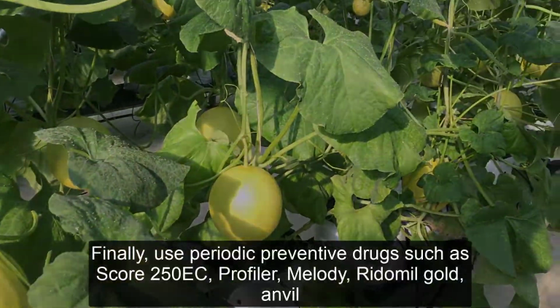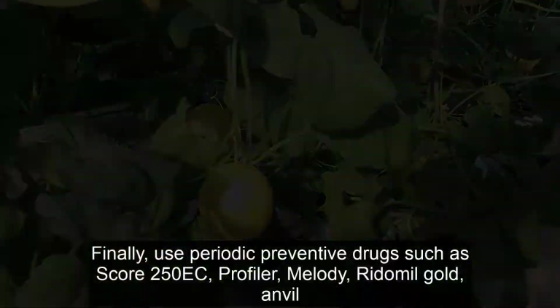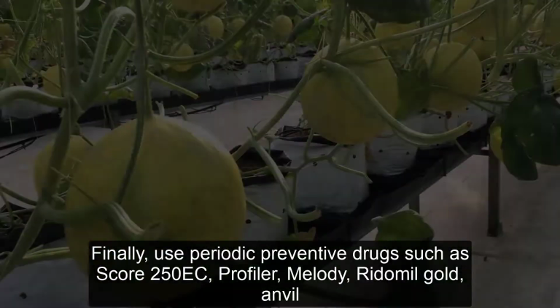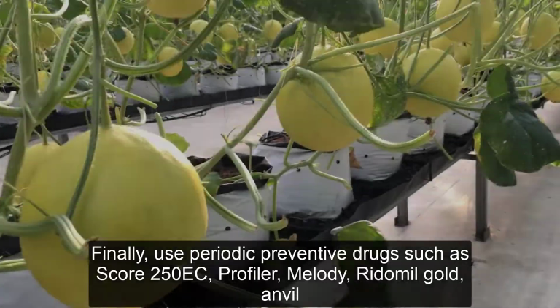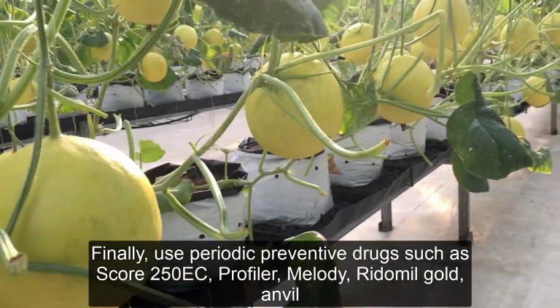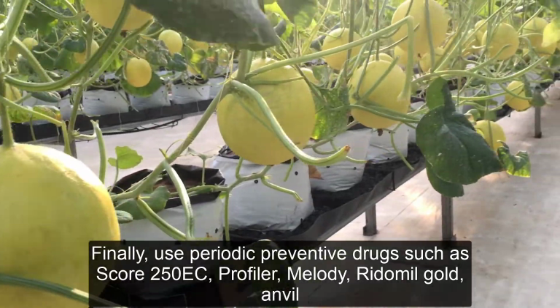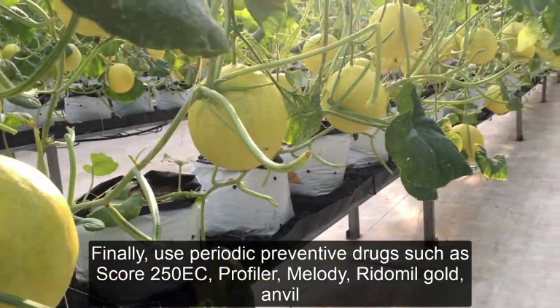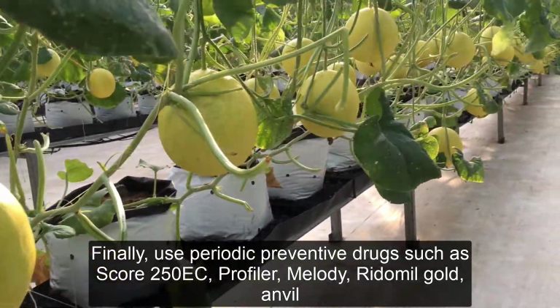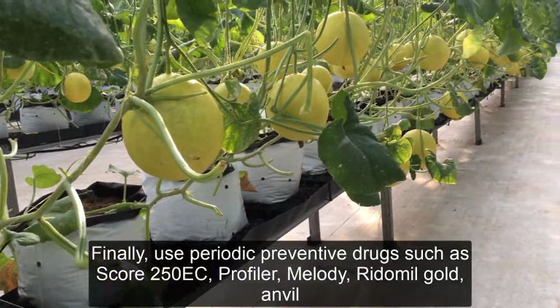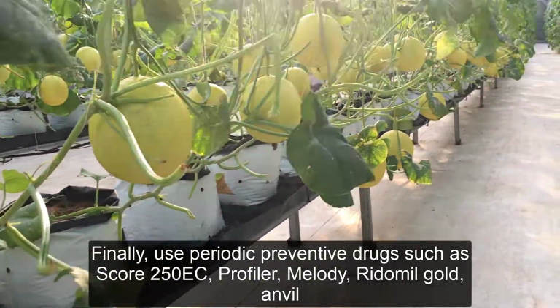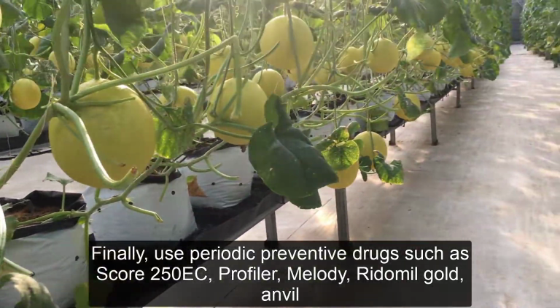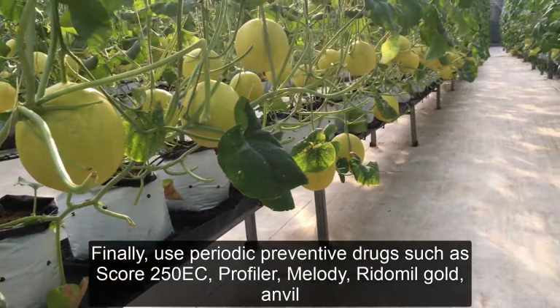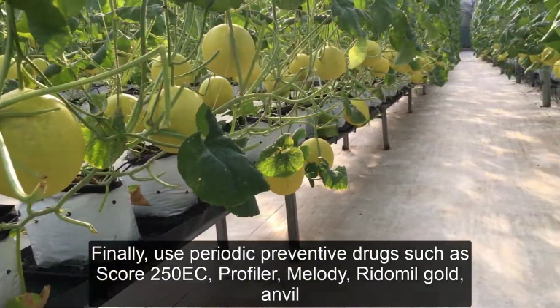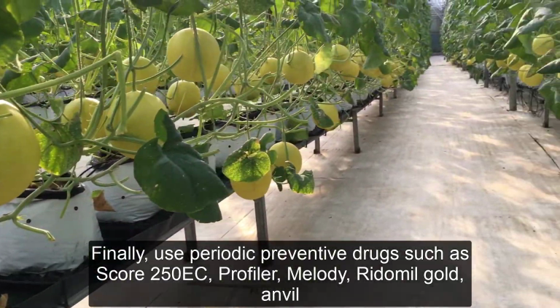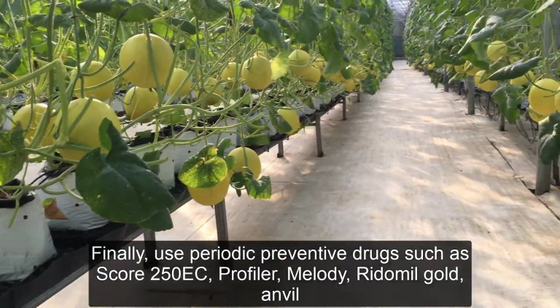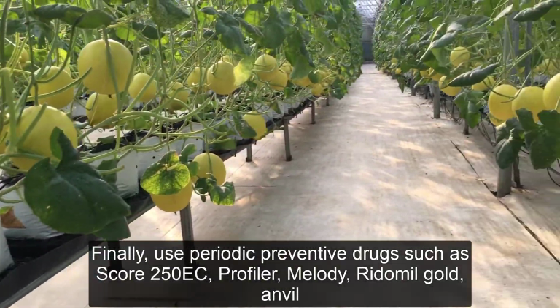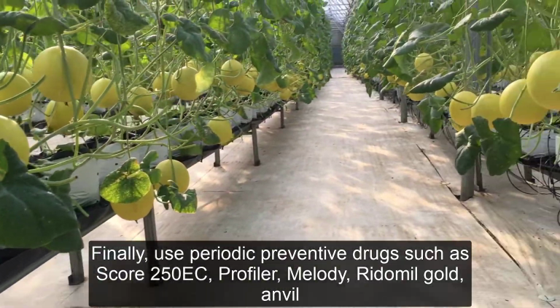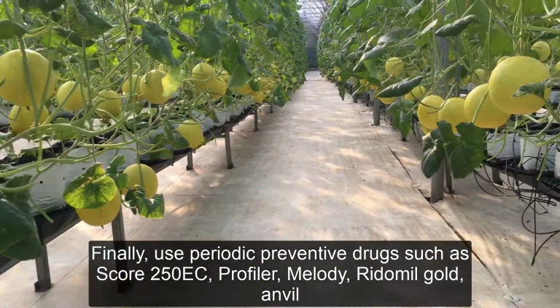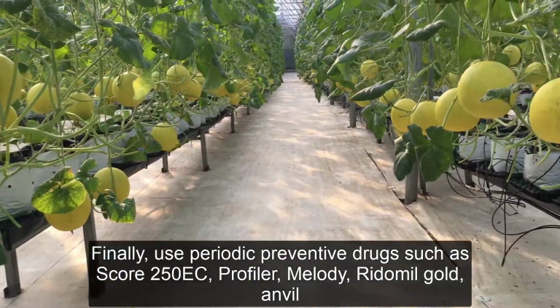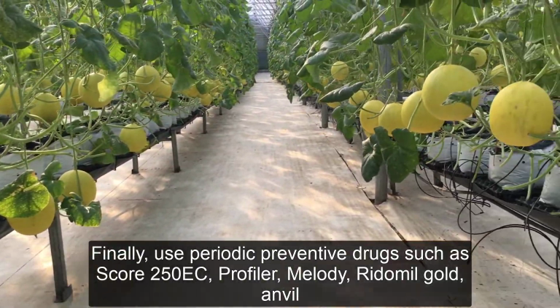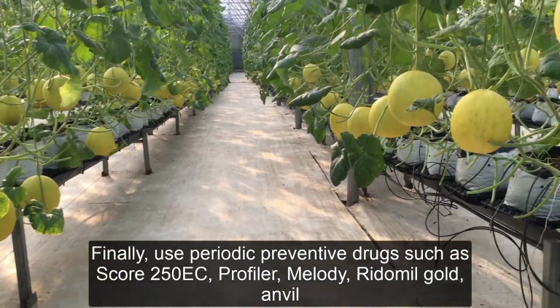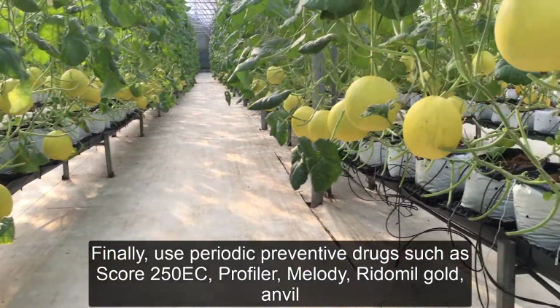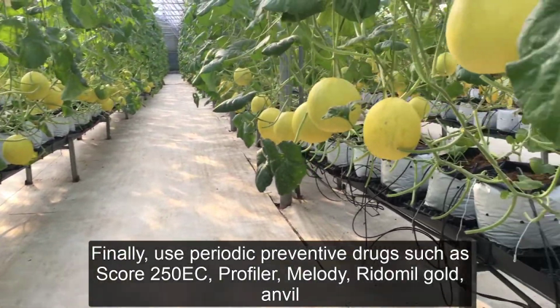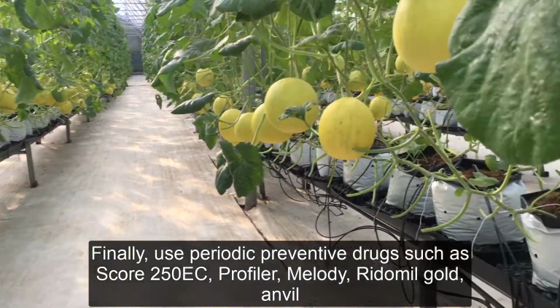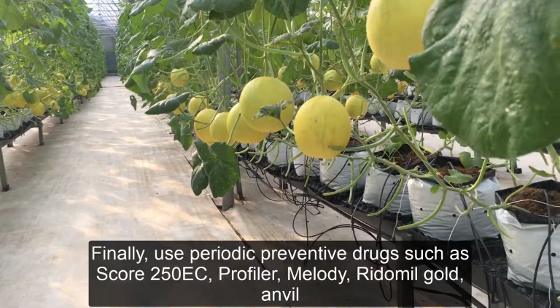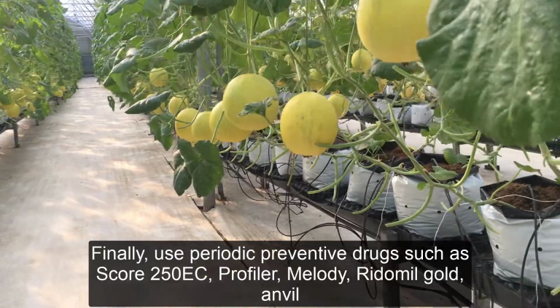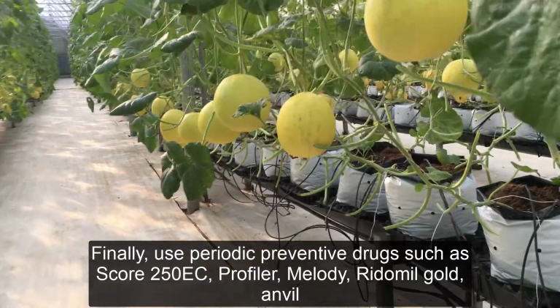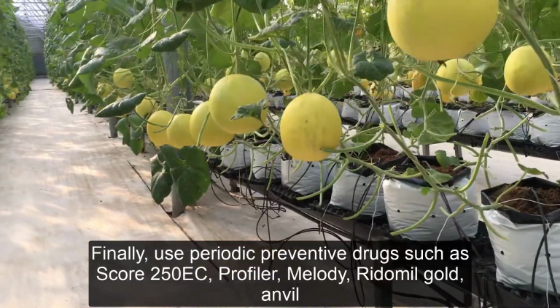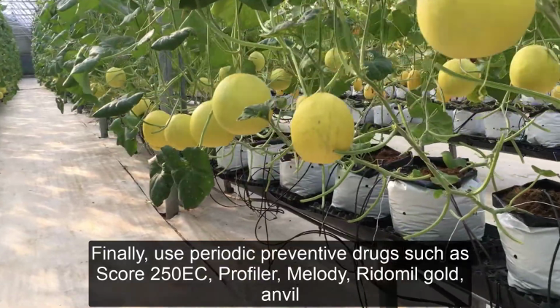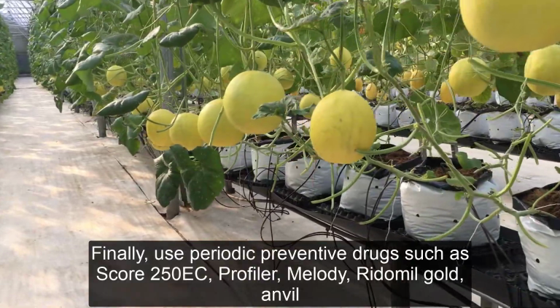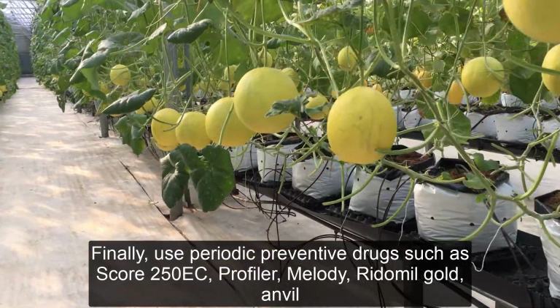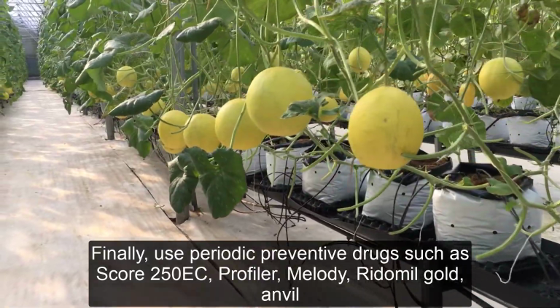Finally, use periodic preventive fungicides such as SCORE 250 EC, Profiler, Melody, Ritimil Gold, and Anvil.